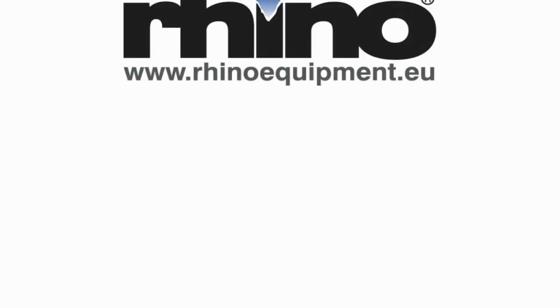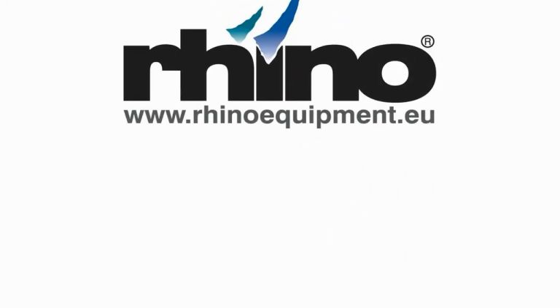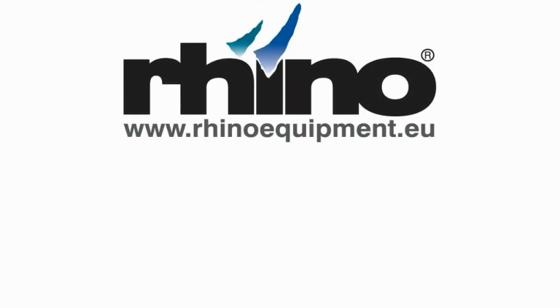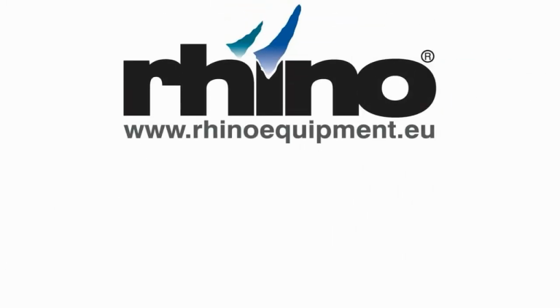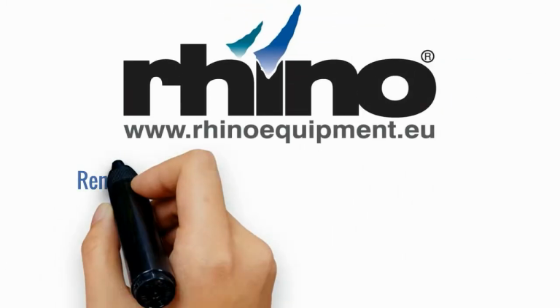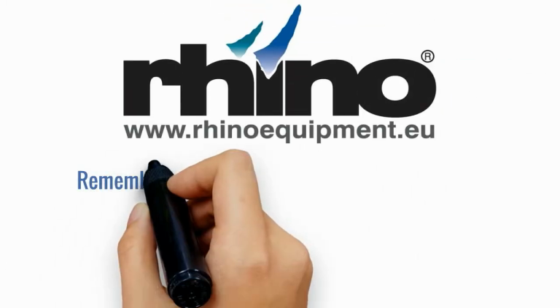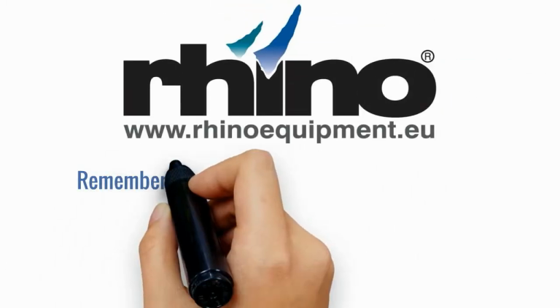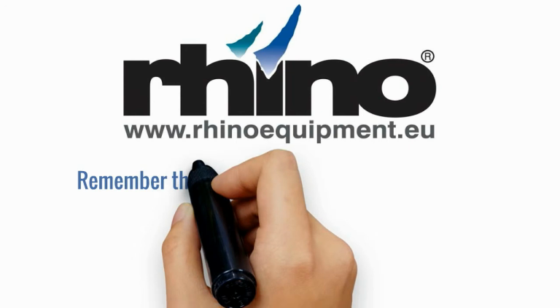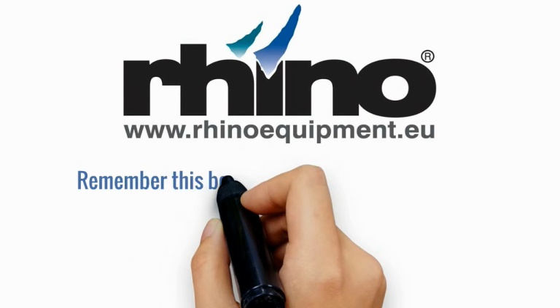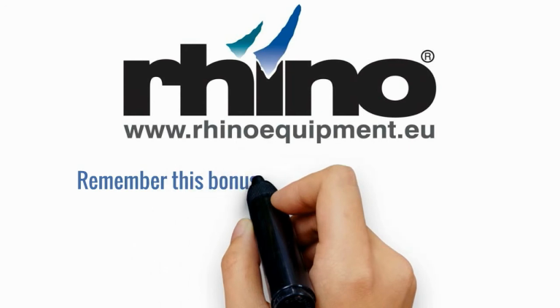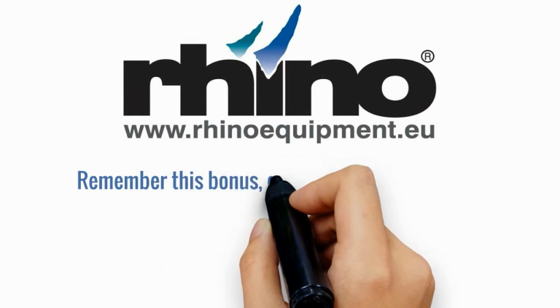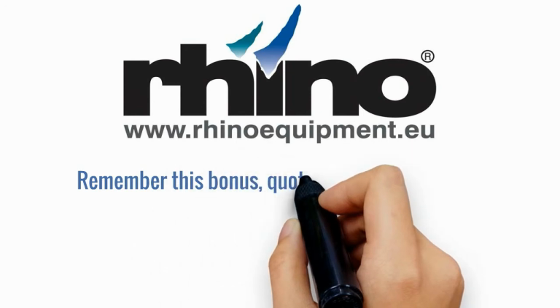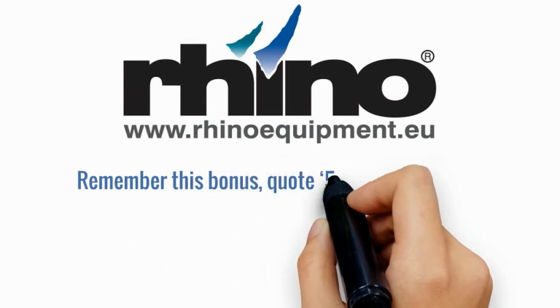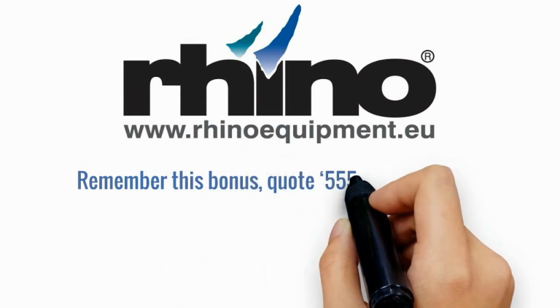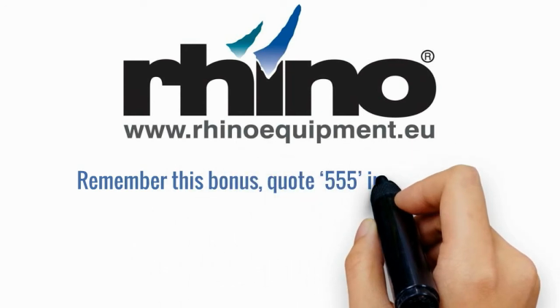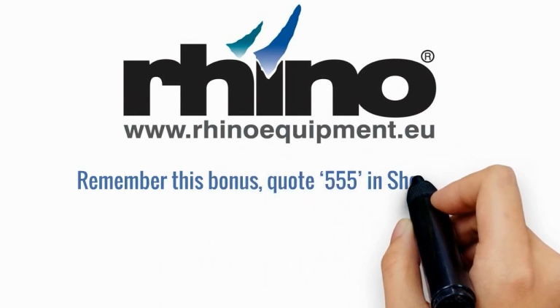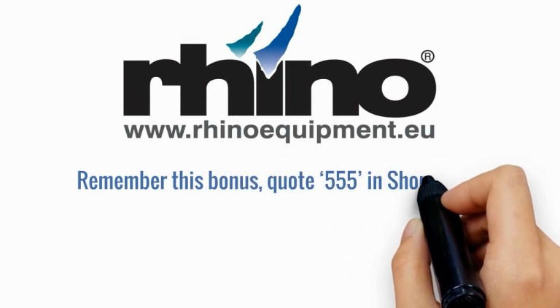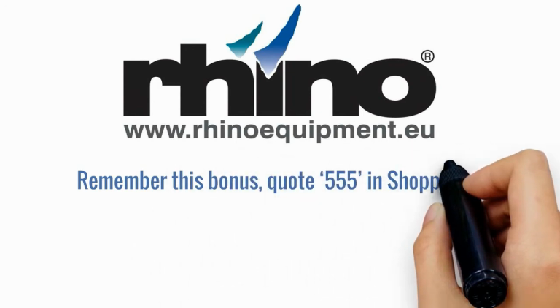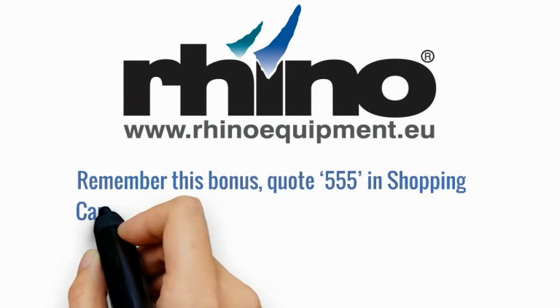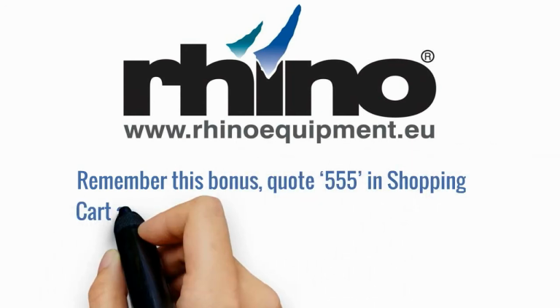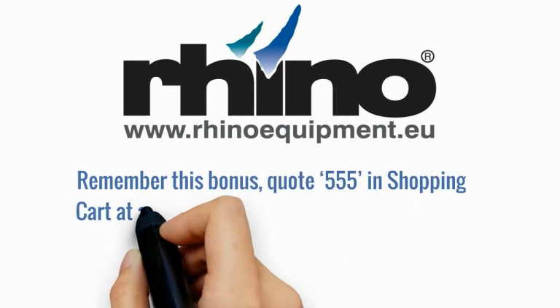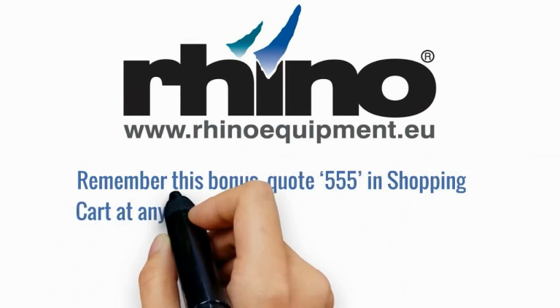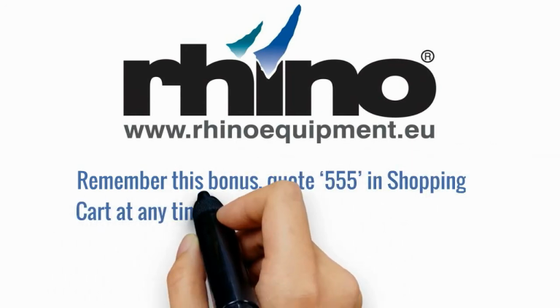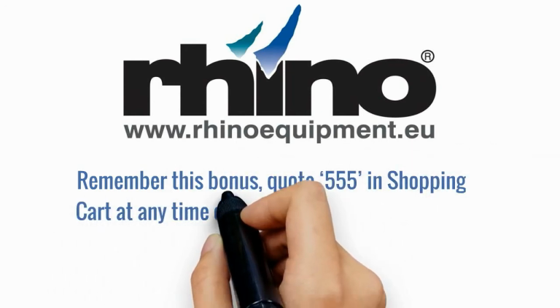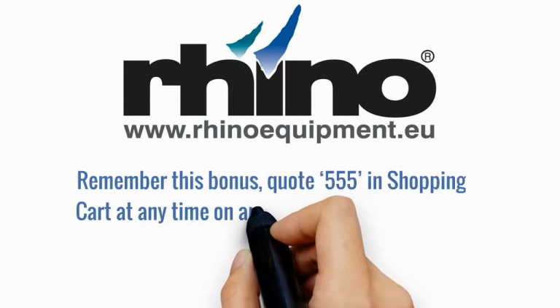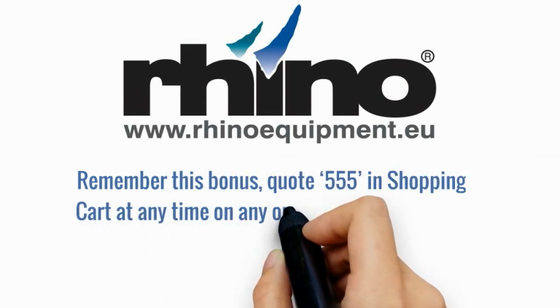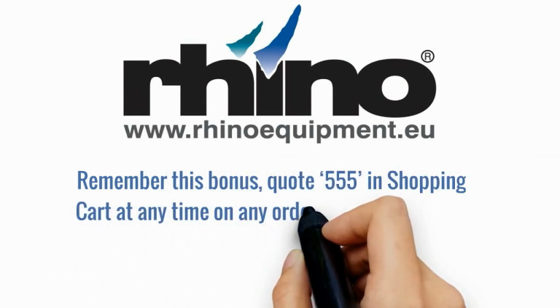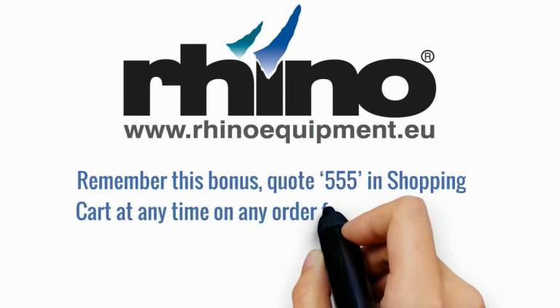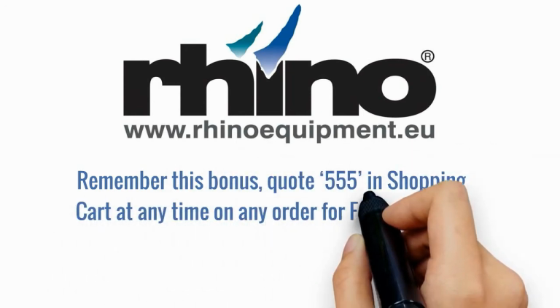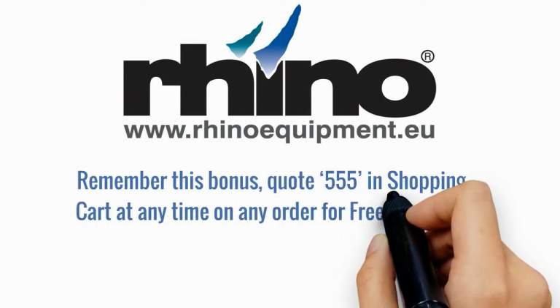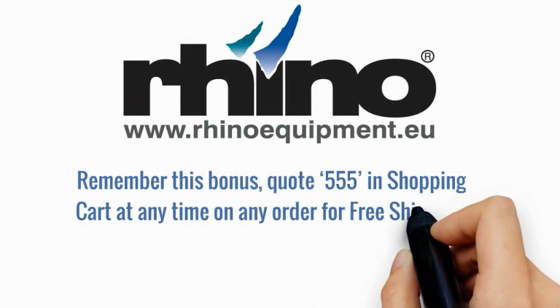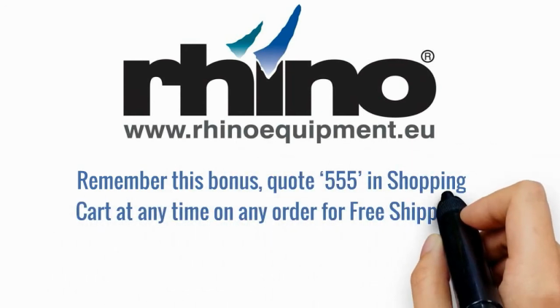Remember this bonus: quote 555 in the shopping cart at any time on your order for free shipping.